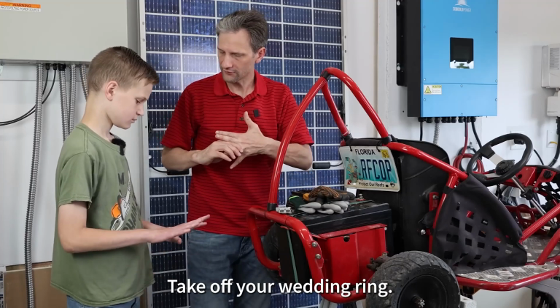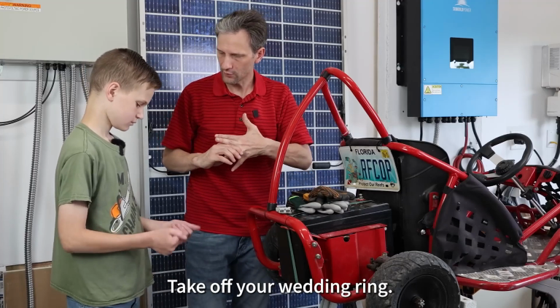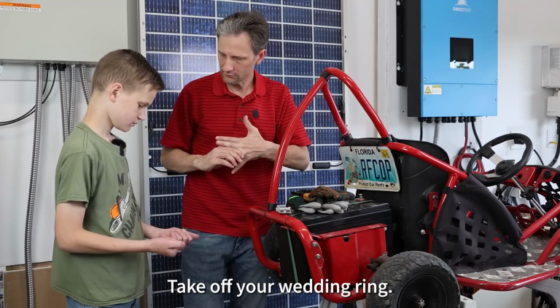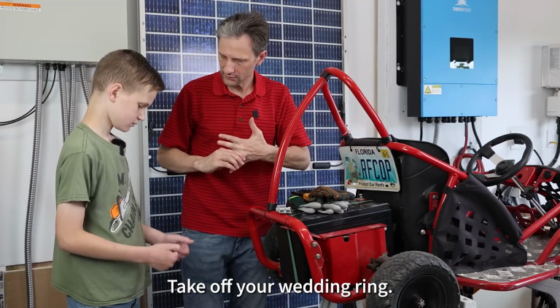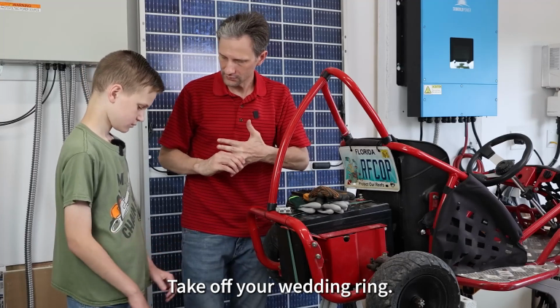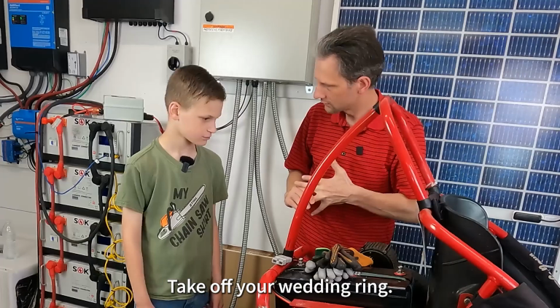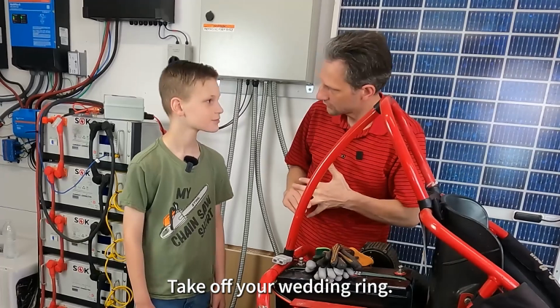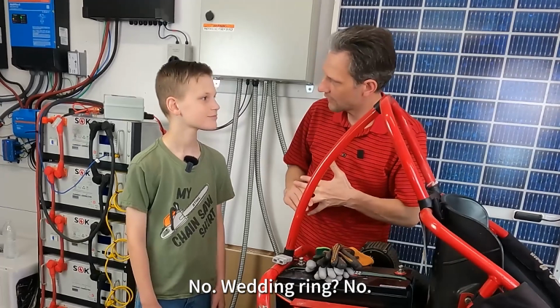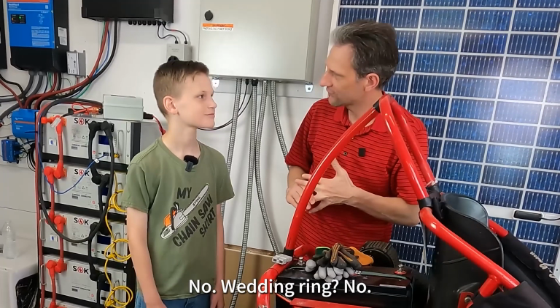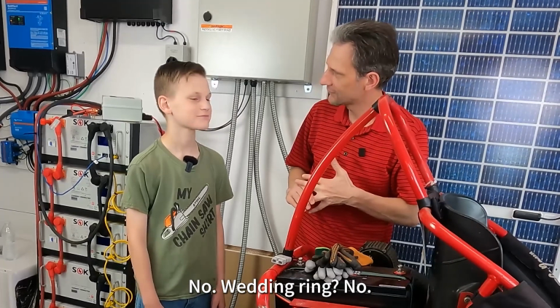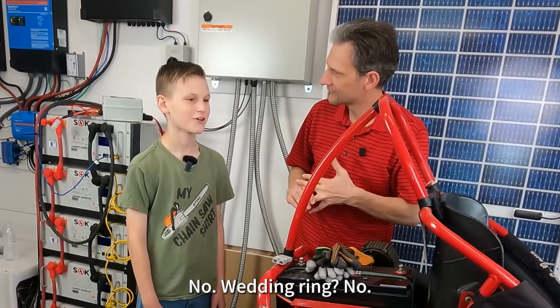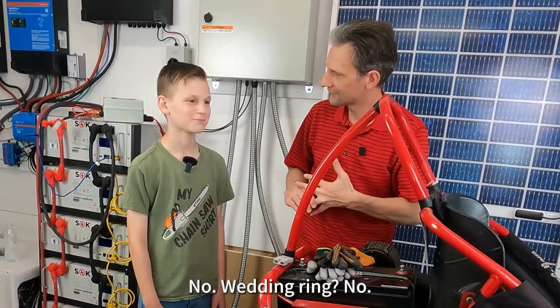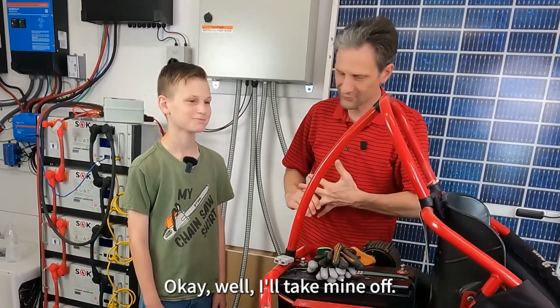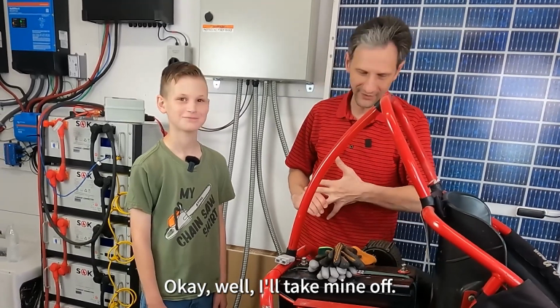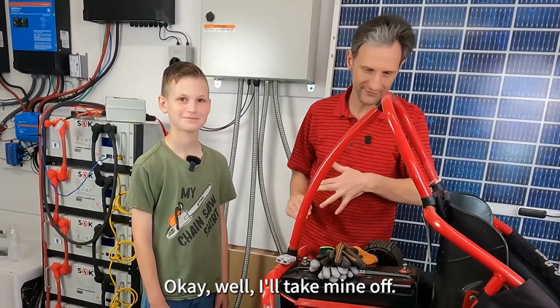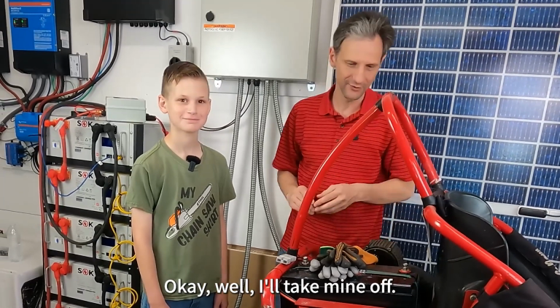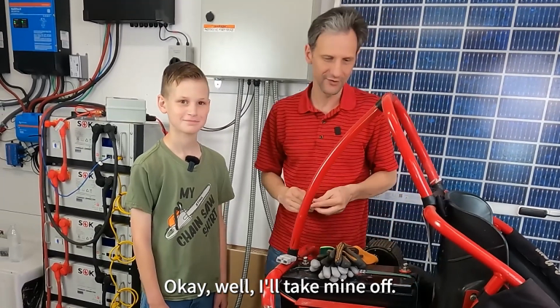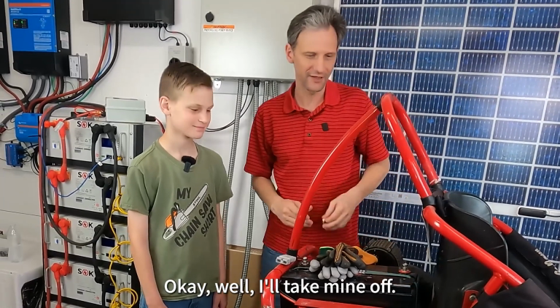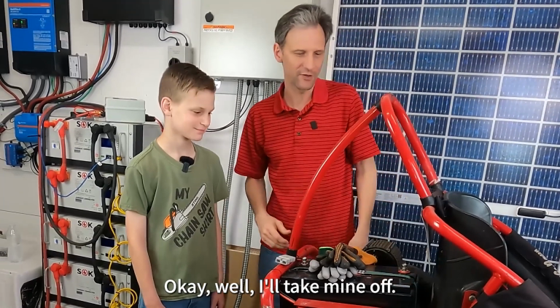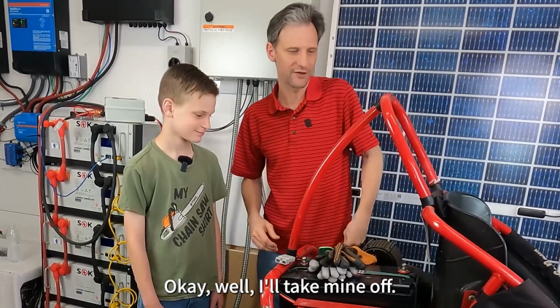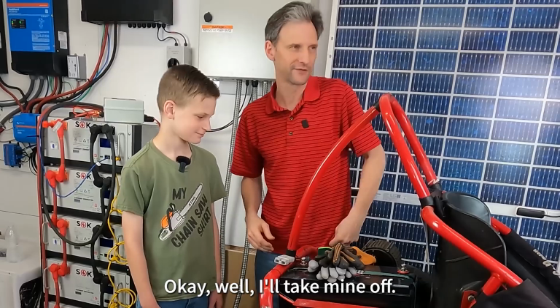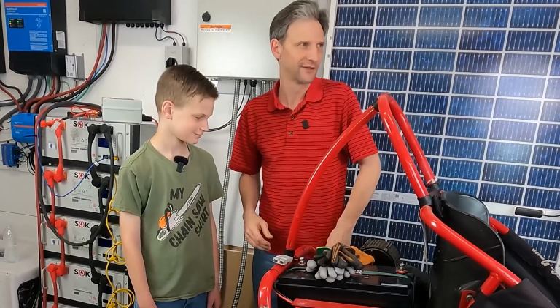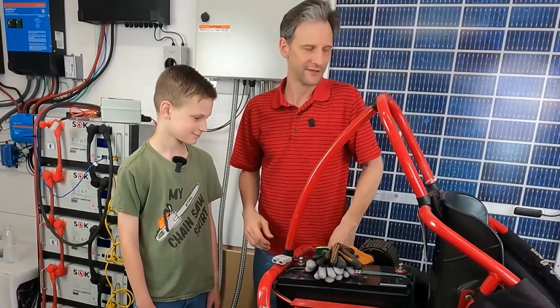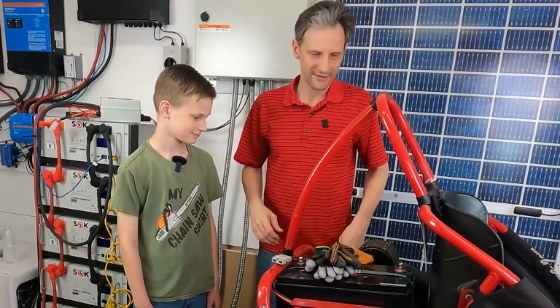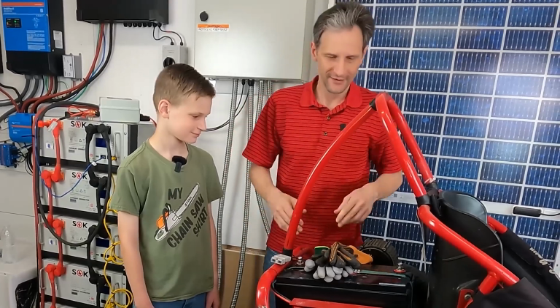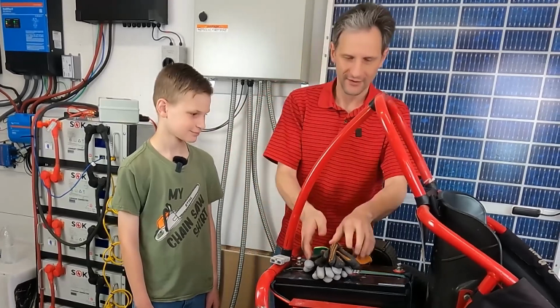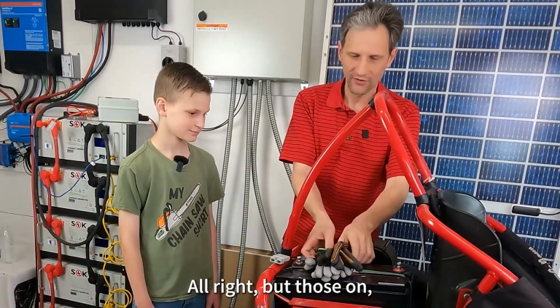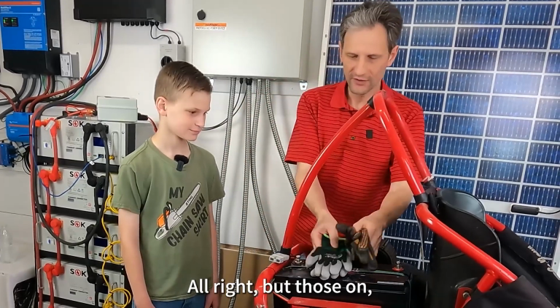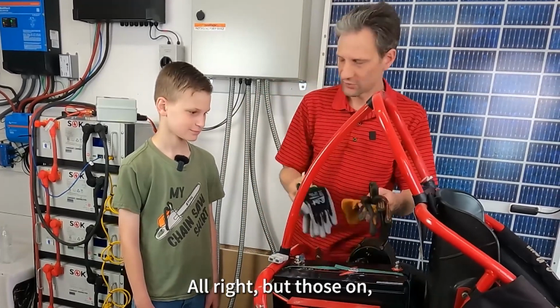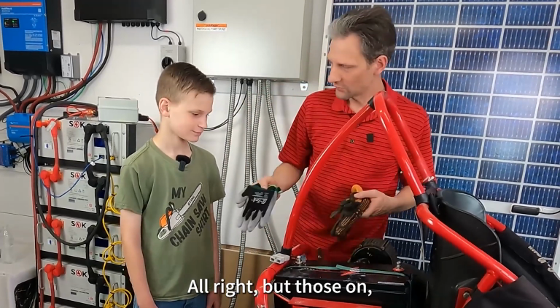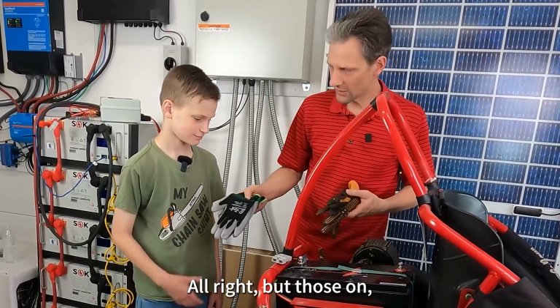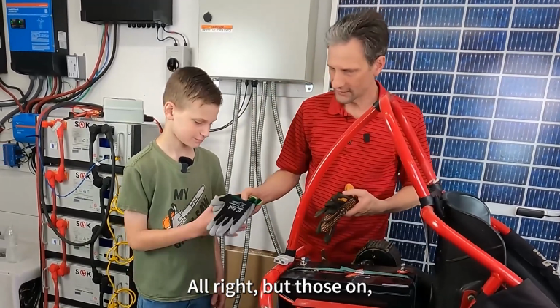Take off your wedding ring. No wedding ring? Well, I'll take mine off. All right, put those on.